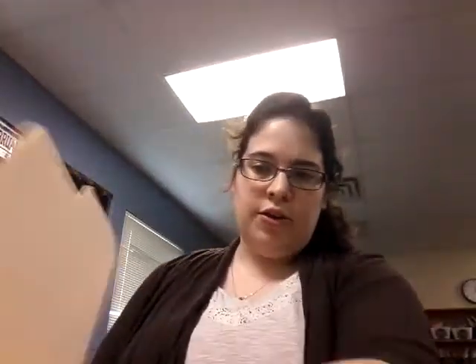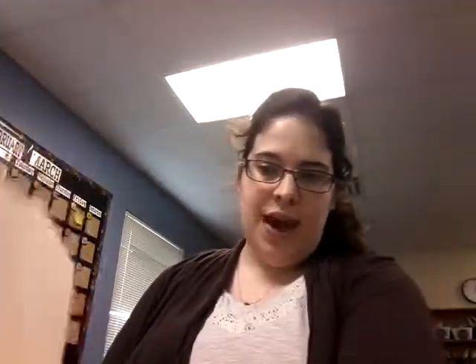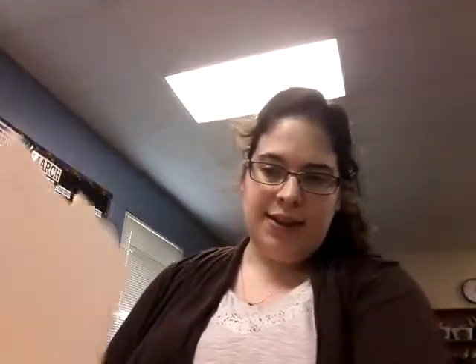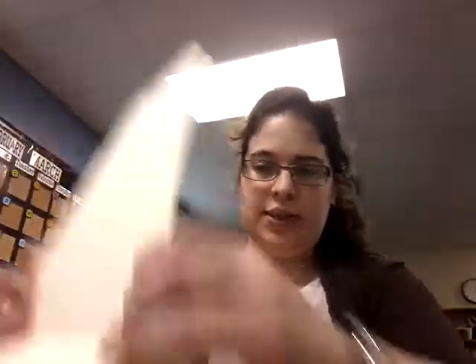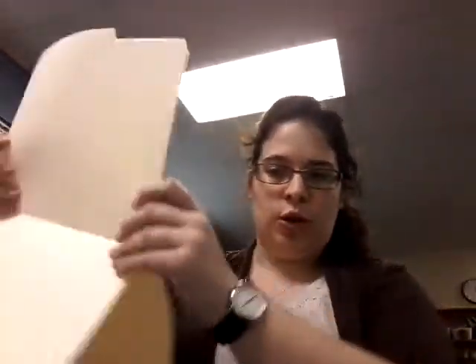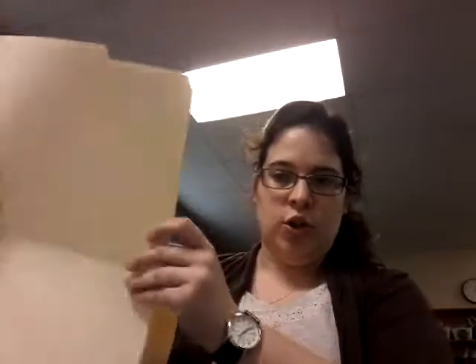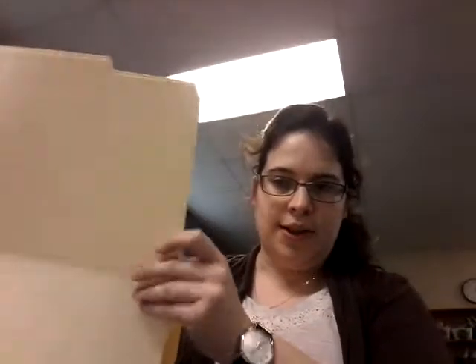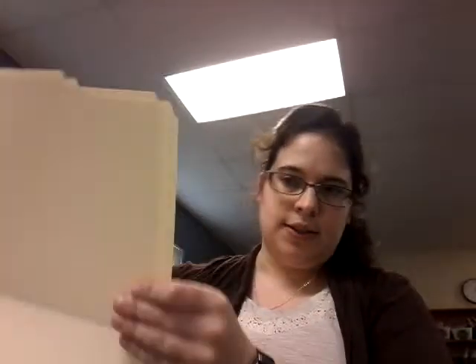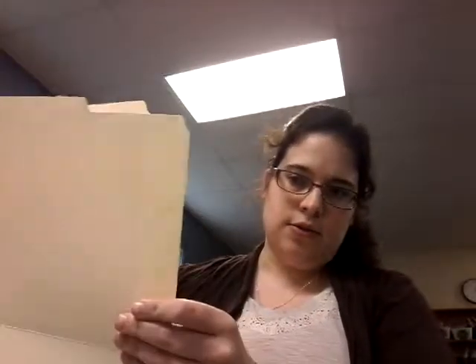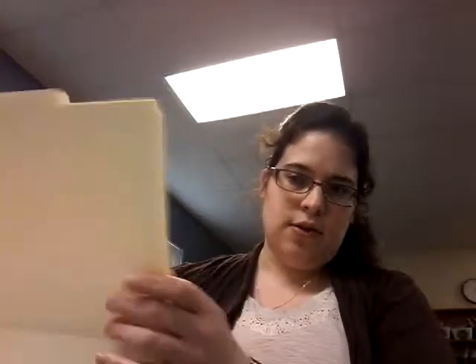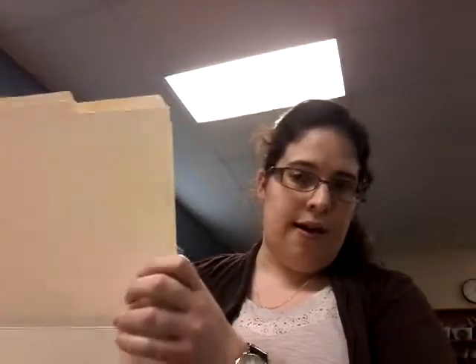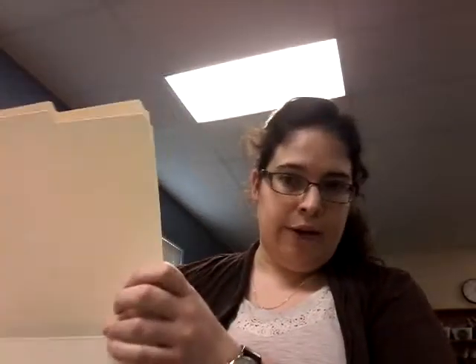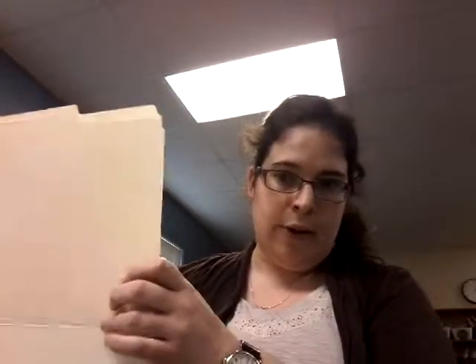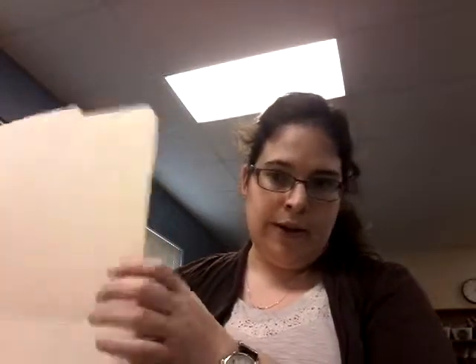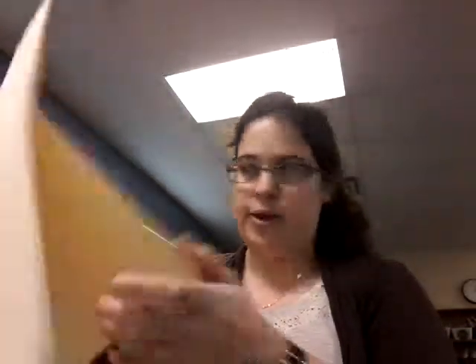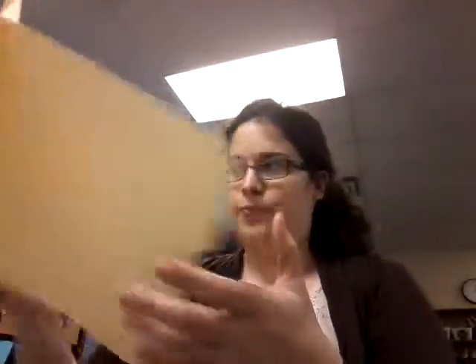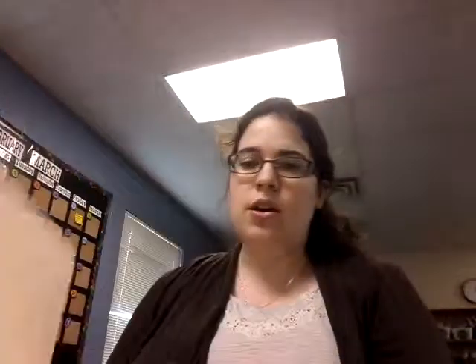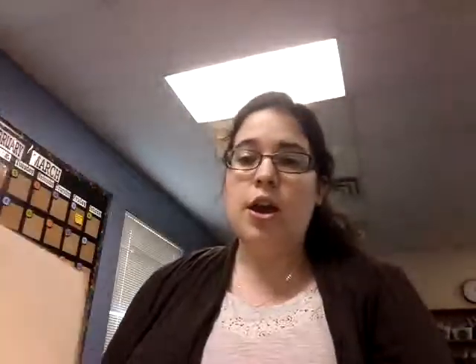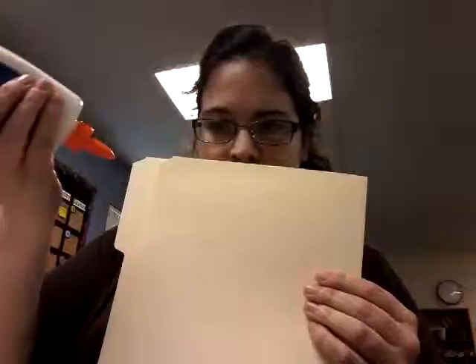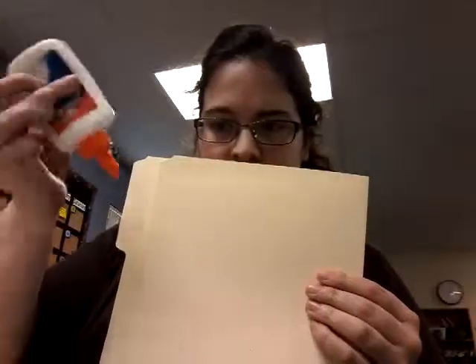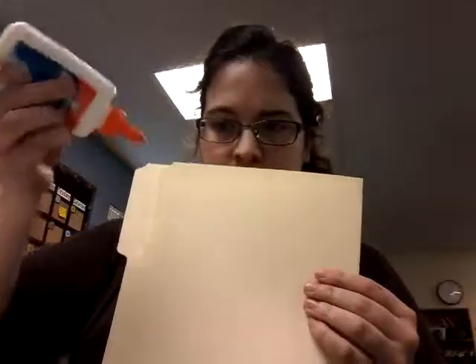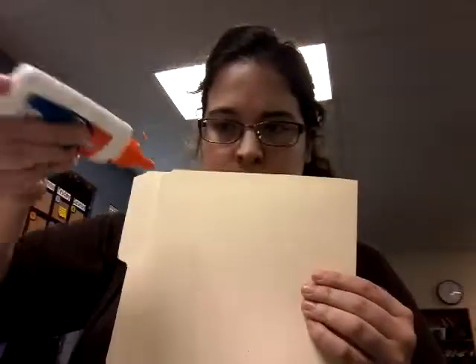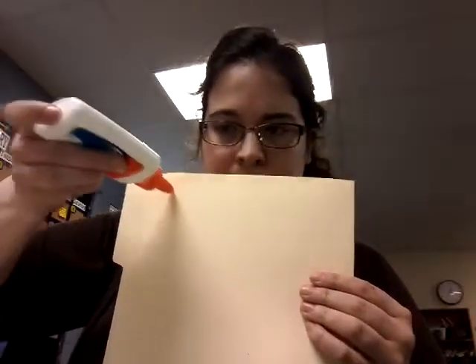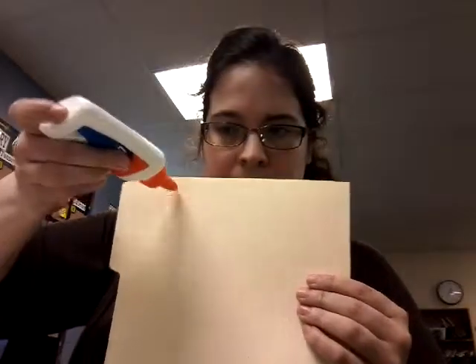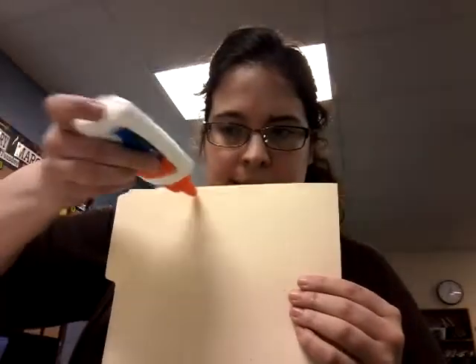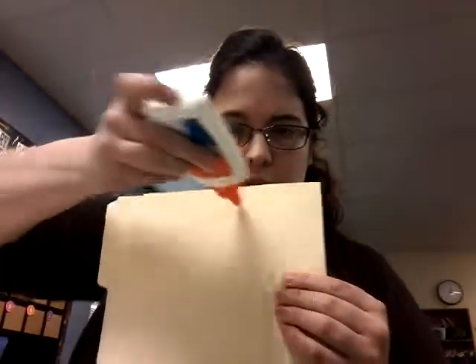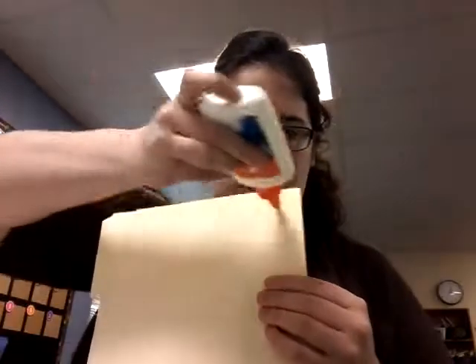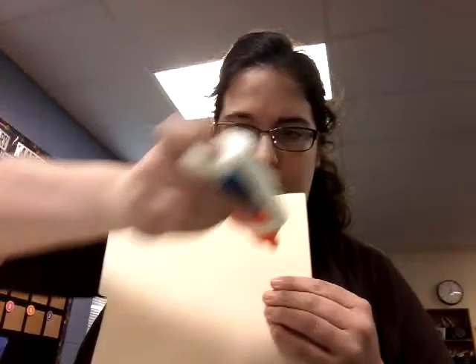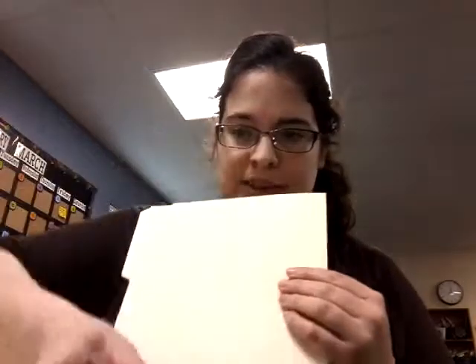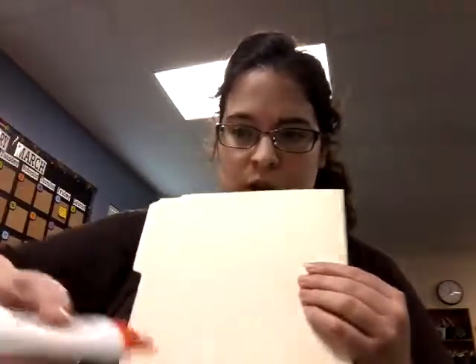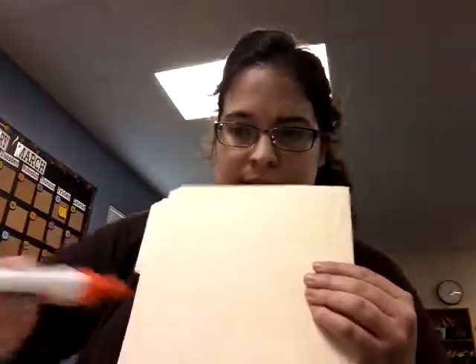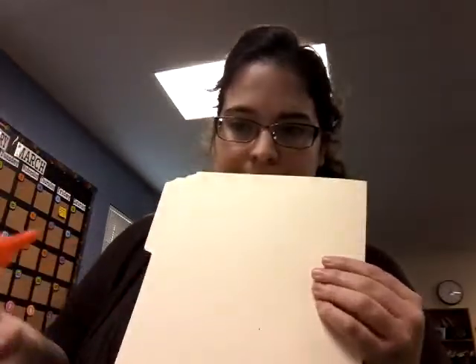To be honest, it's your choice, I don't care one way or the other. Anyways, we're going to just put glue dots all the way on this one side.